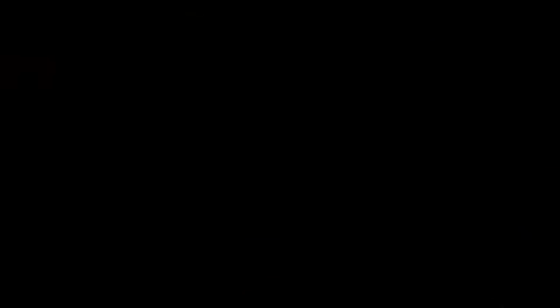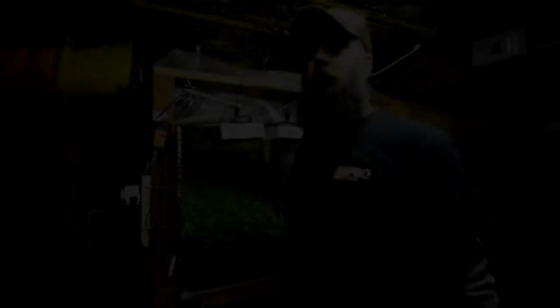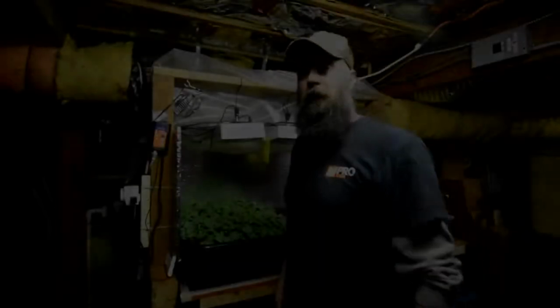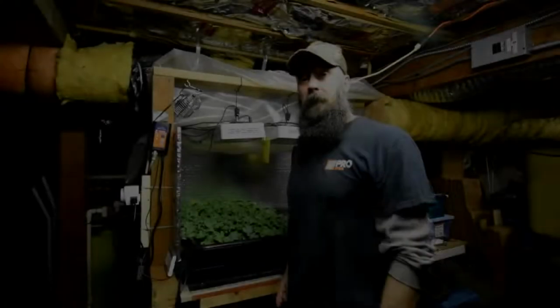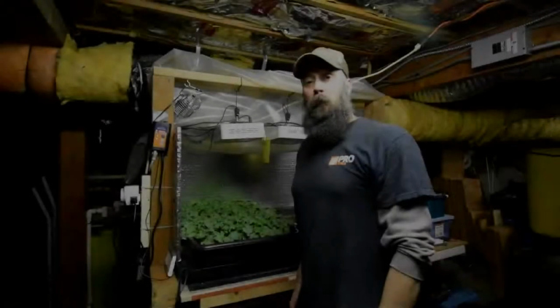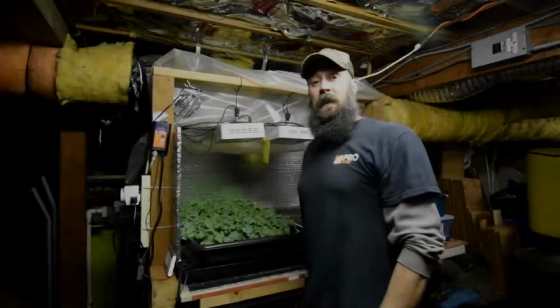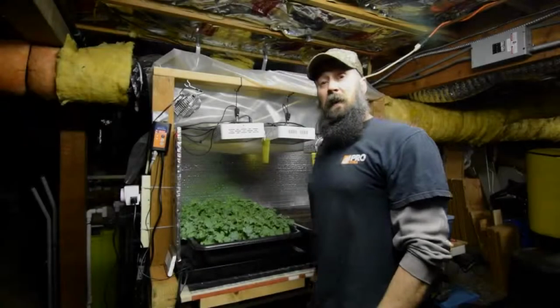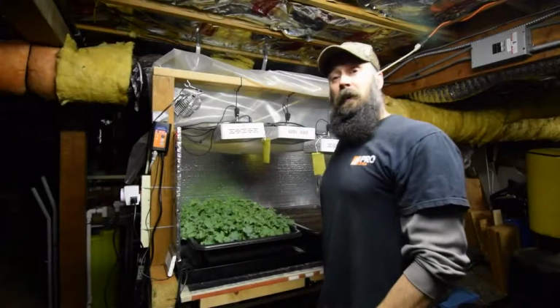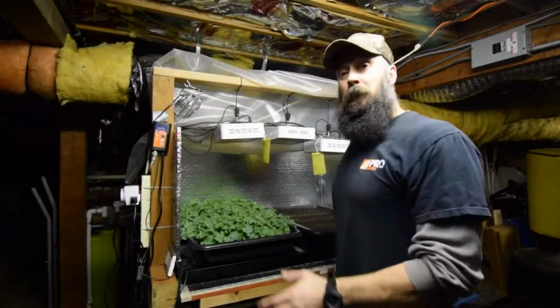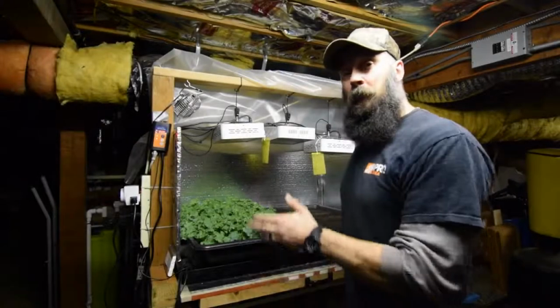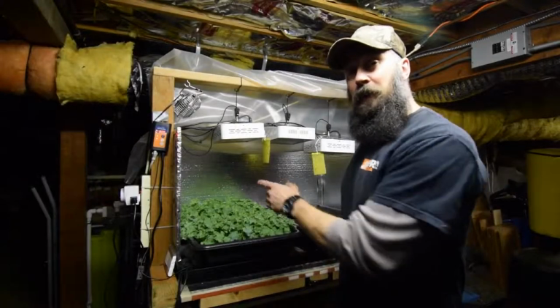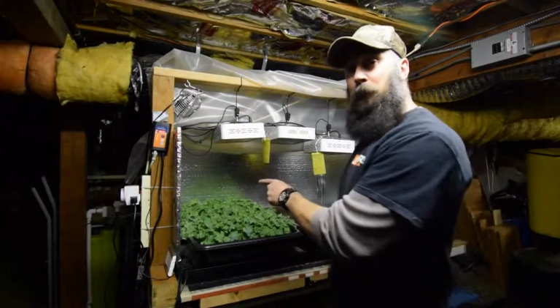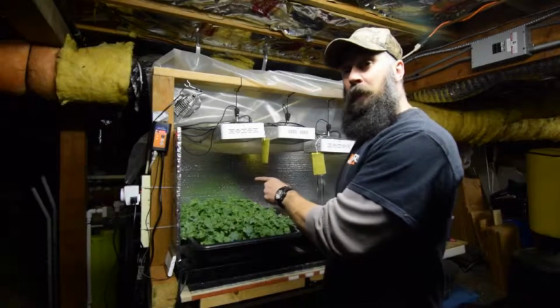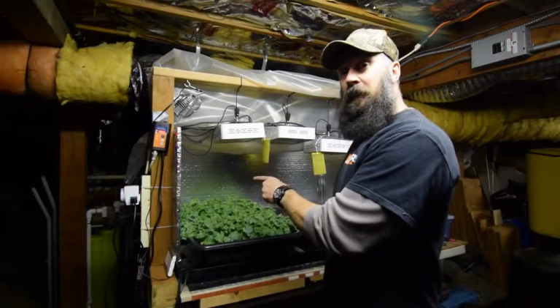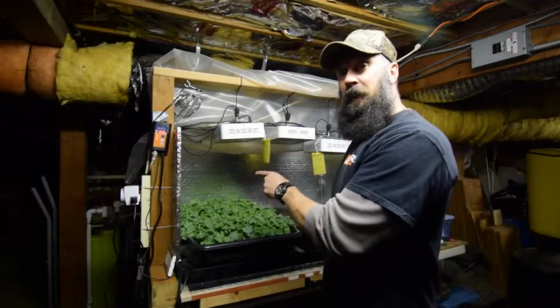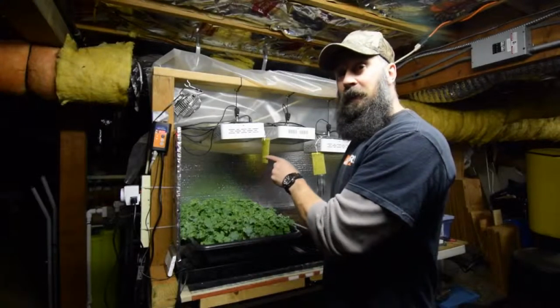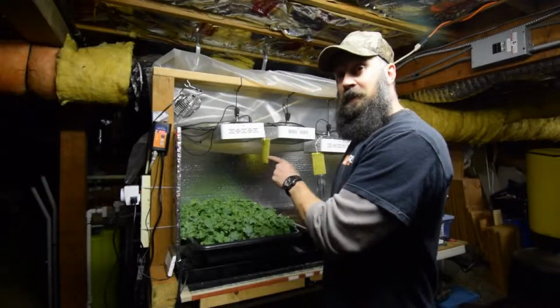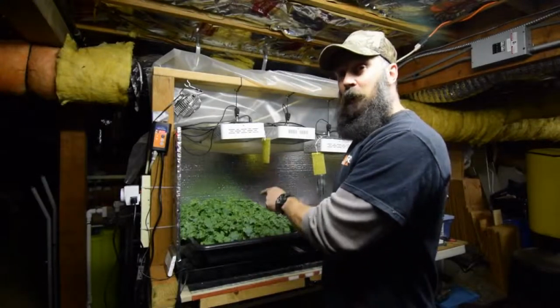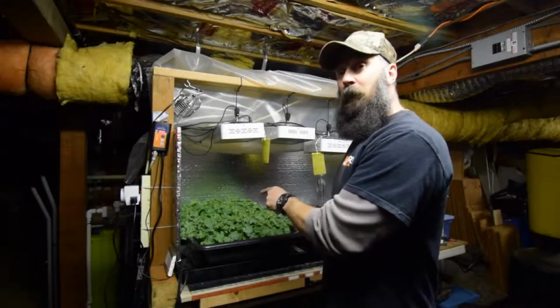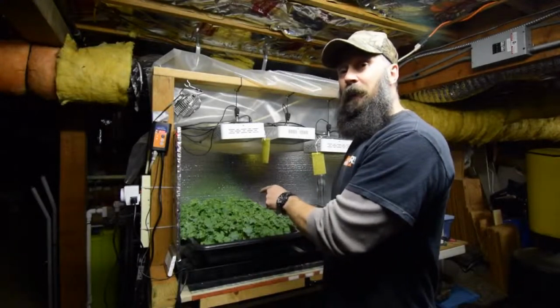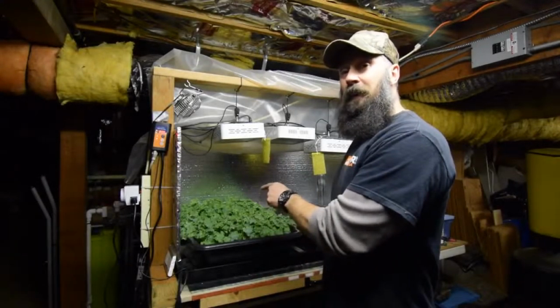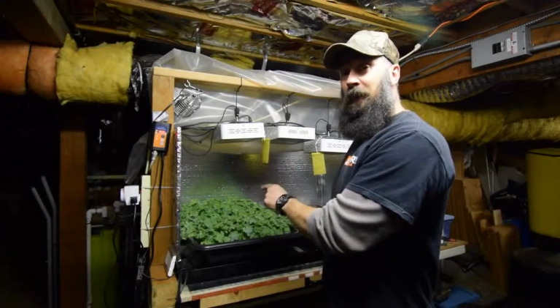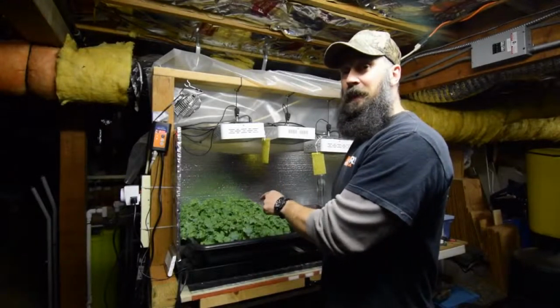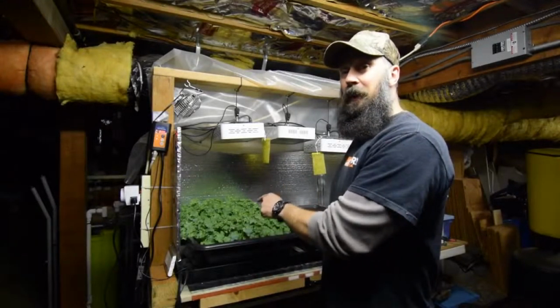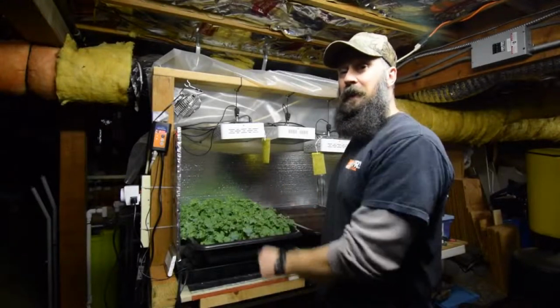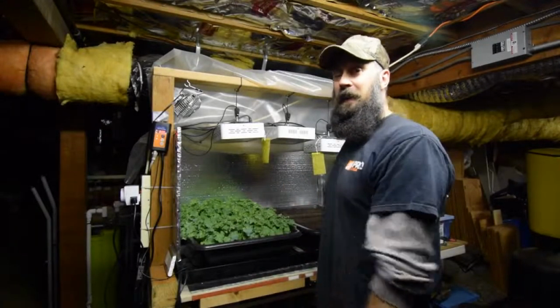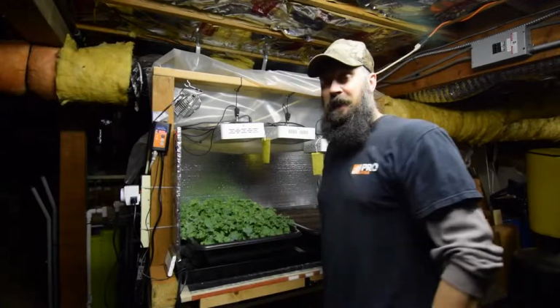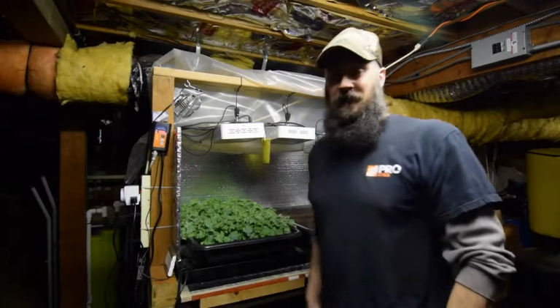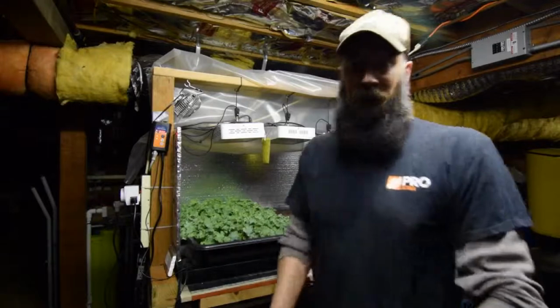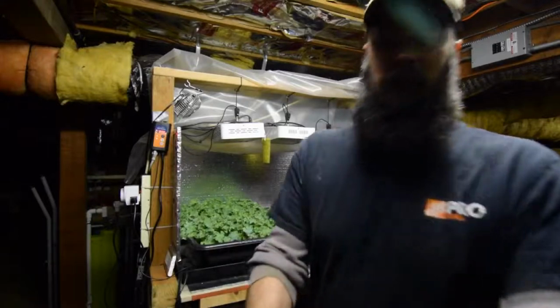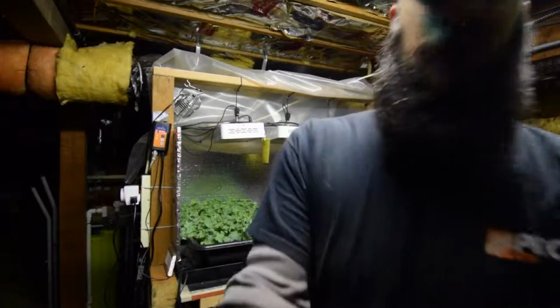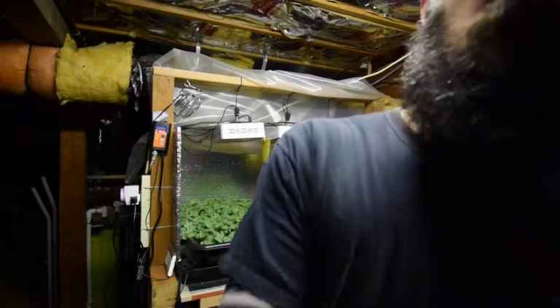Hey everyone, wanted to do the update for the salad bar LED area. Let me grab the camera.